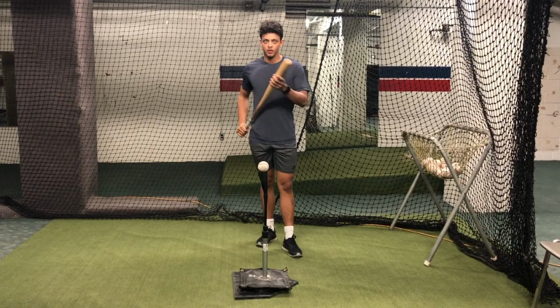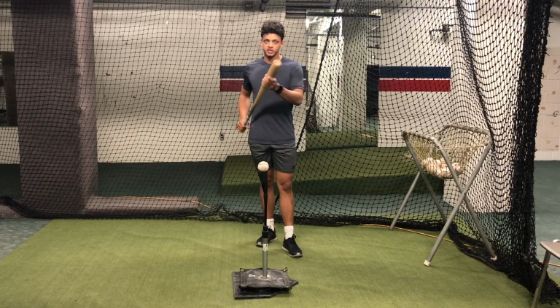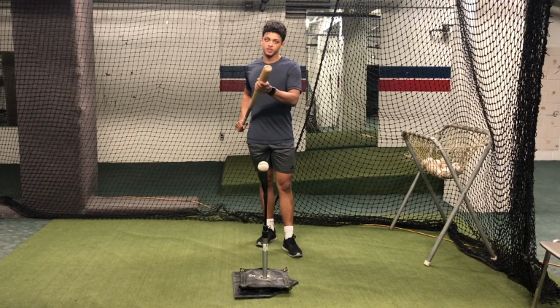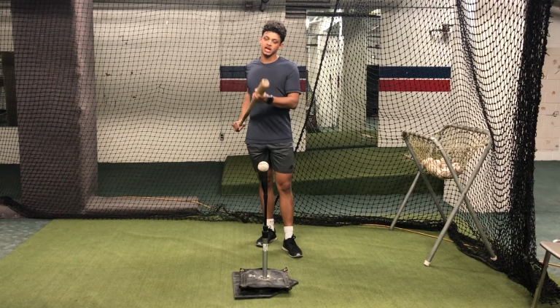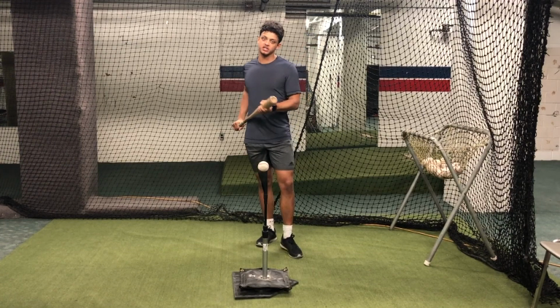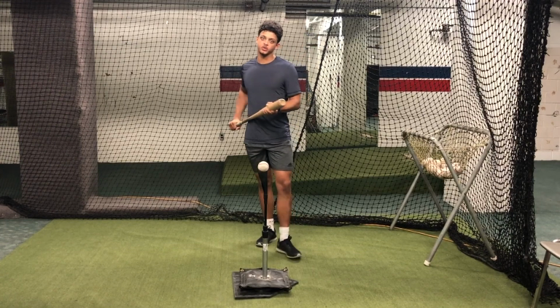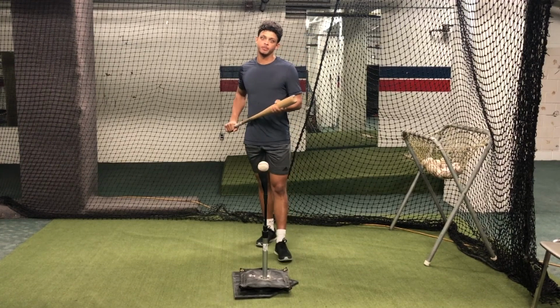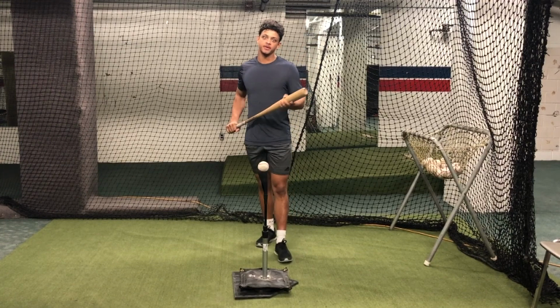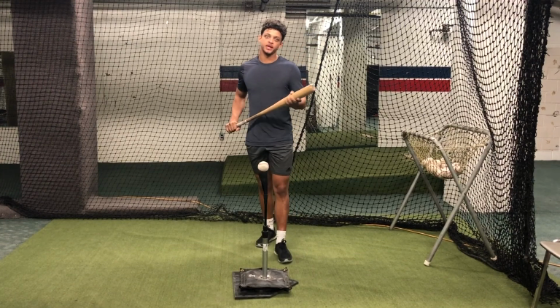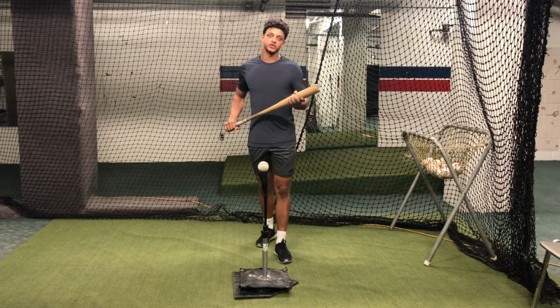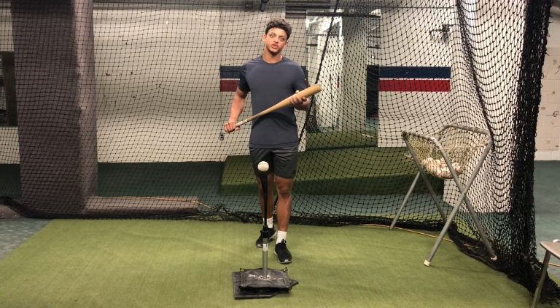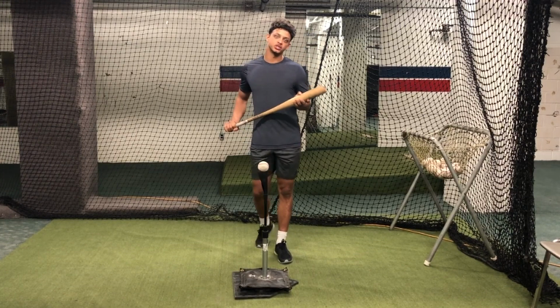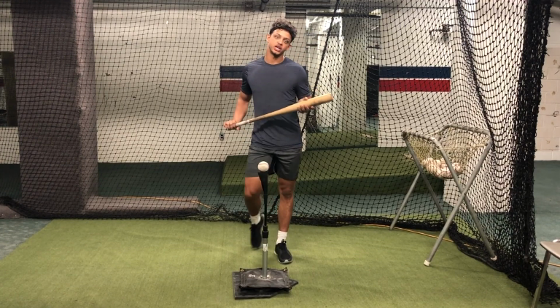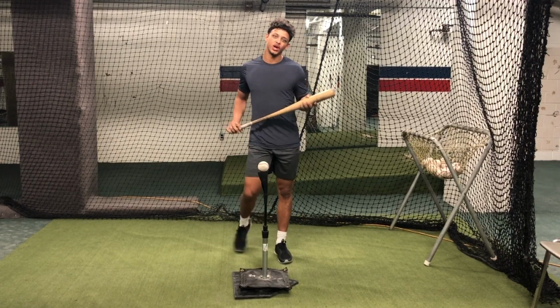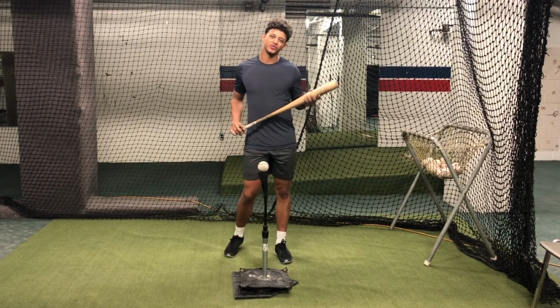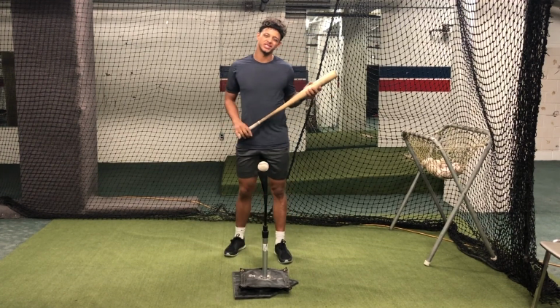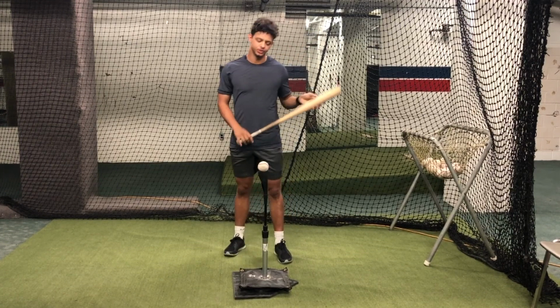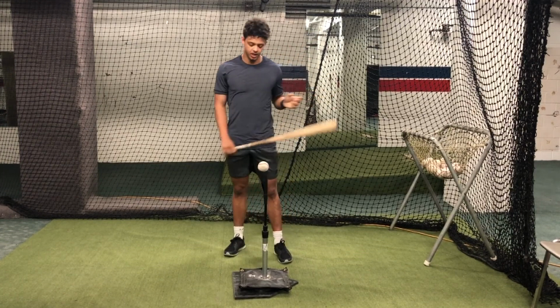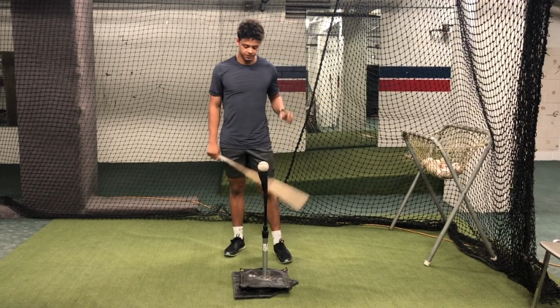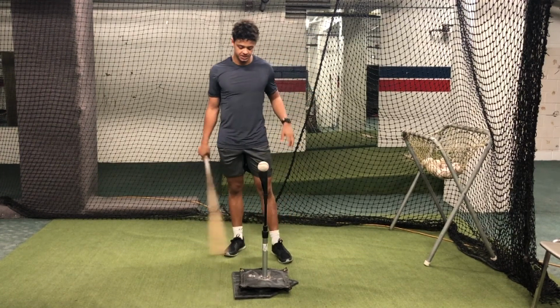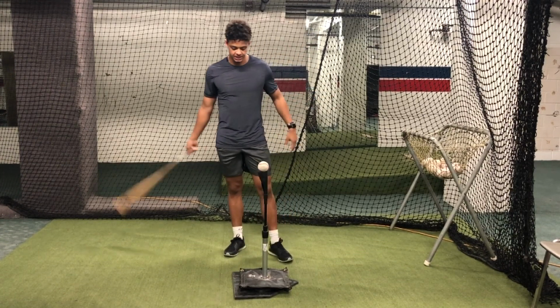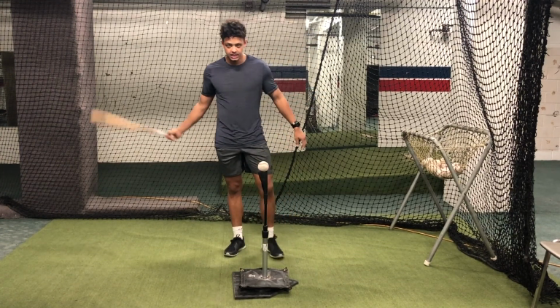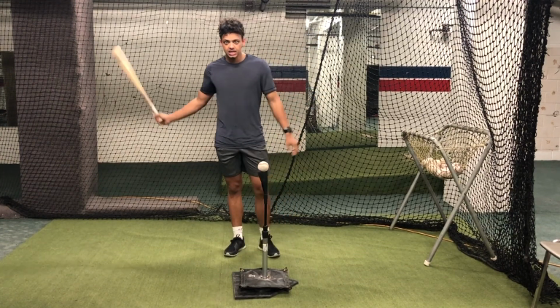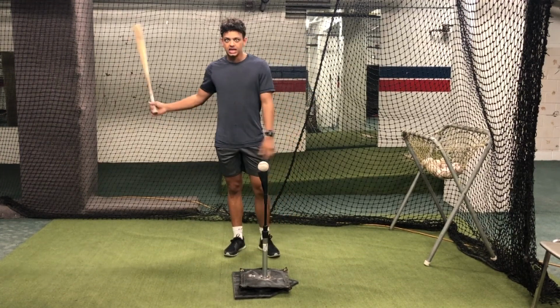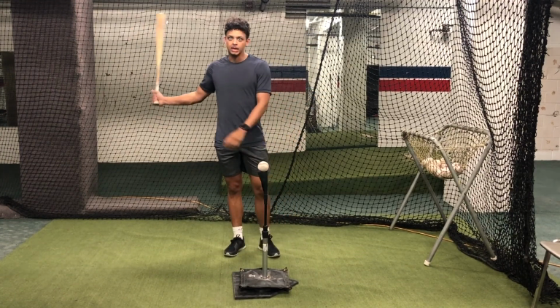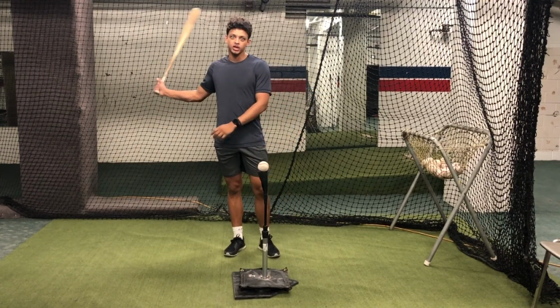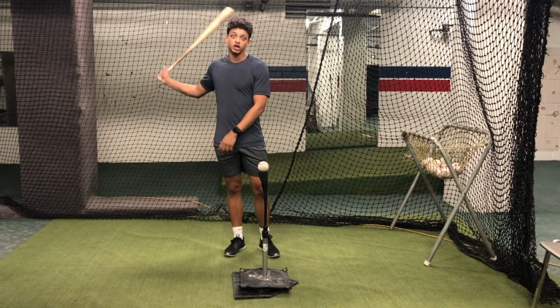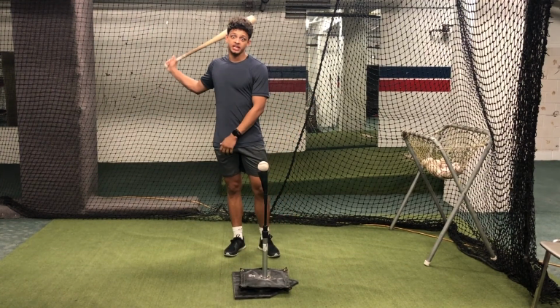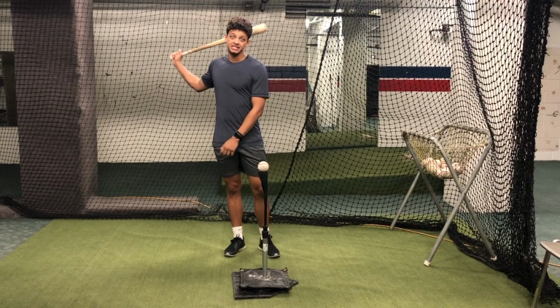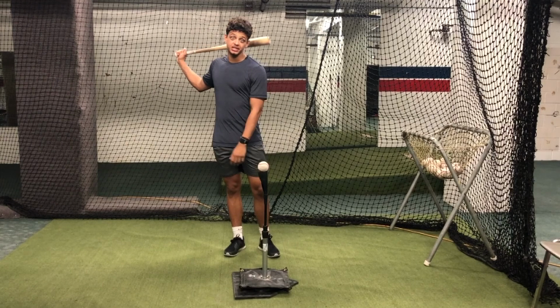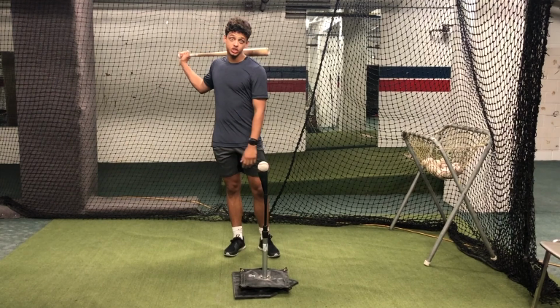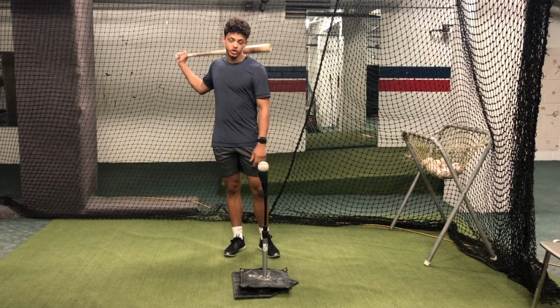What's up guys? This is one of my favorite drills that I do every single day off the tee. I call it the extension drill.